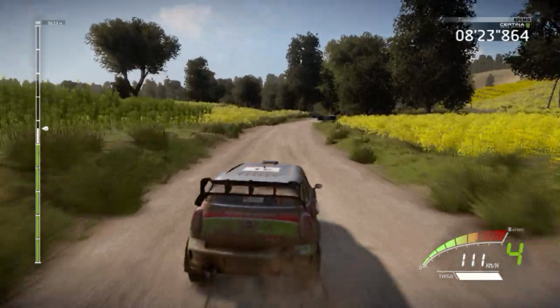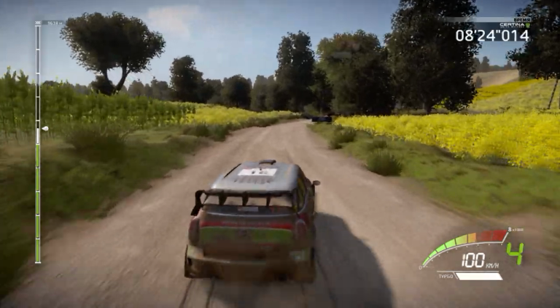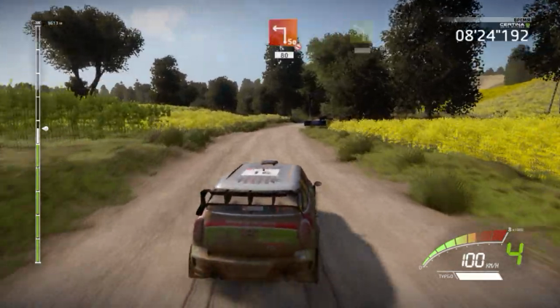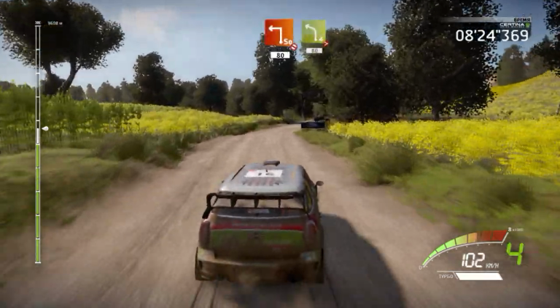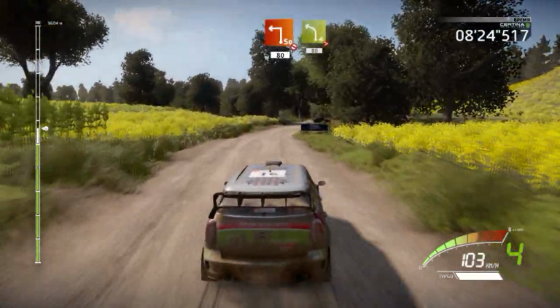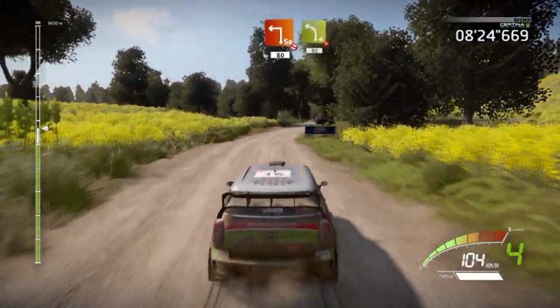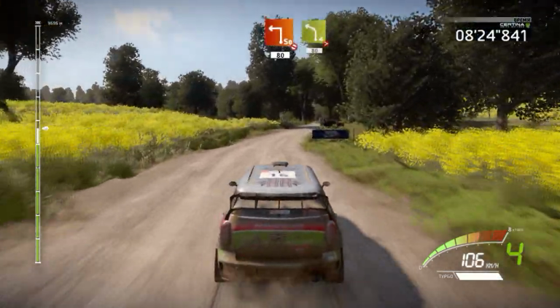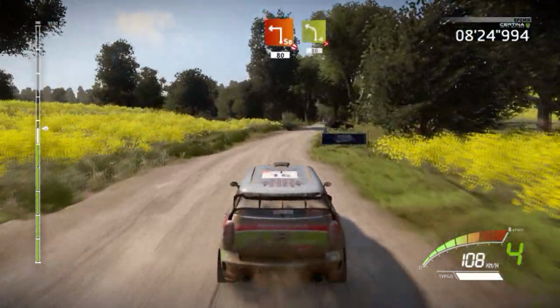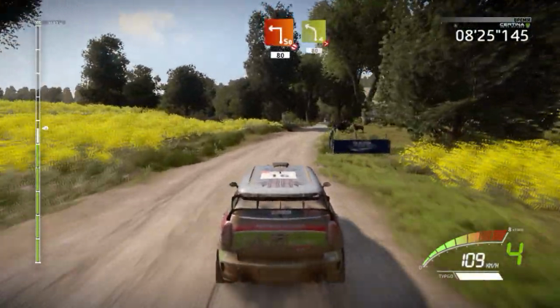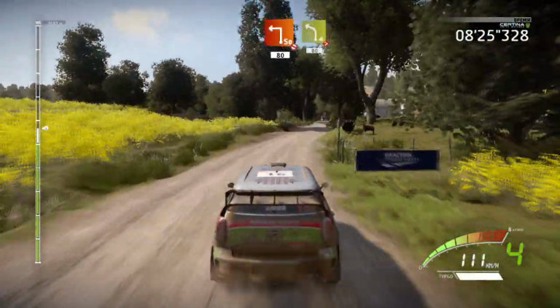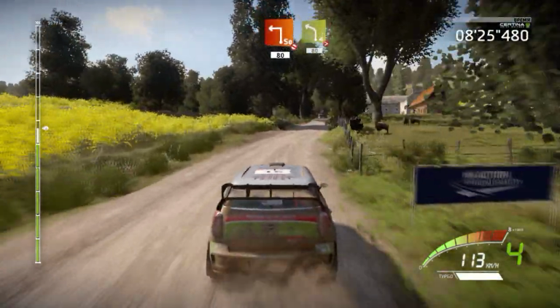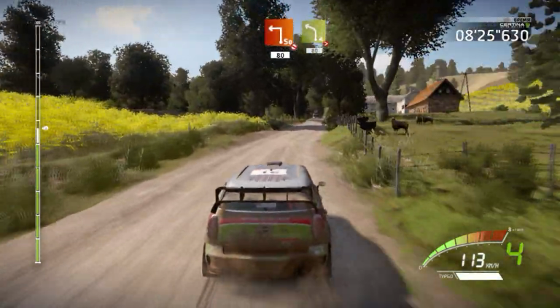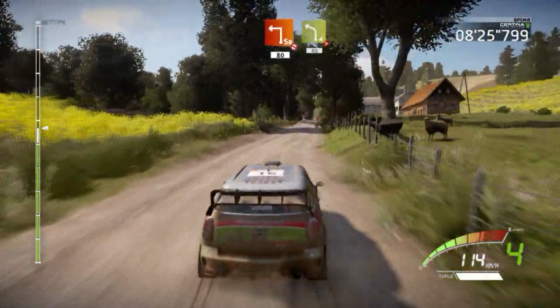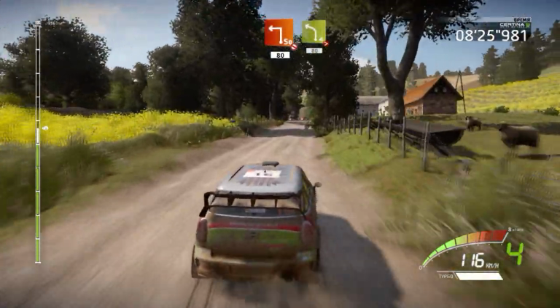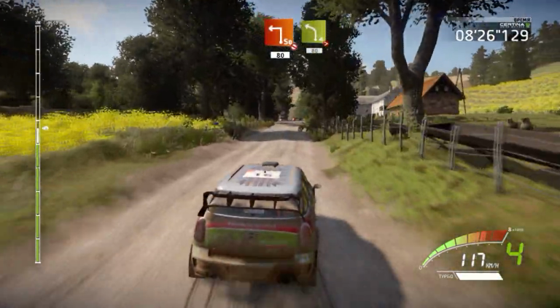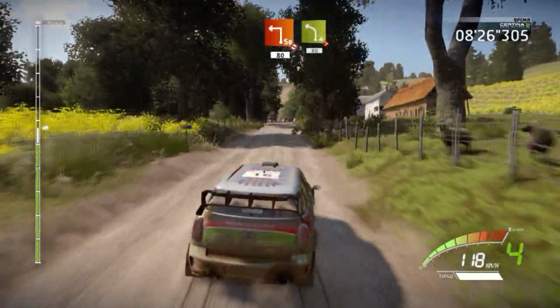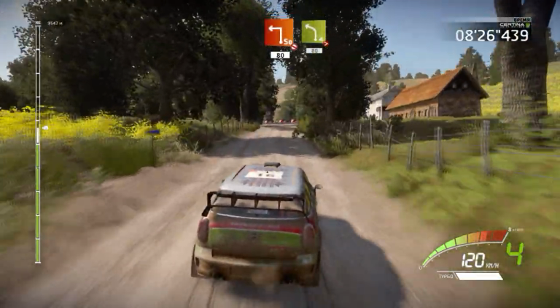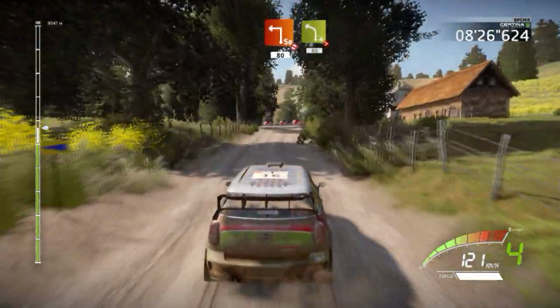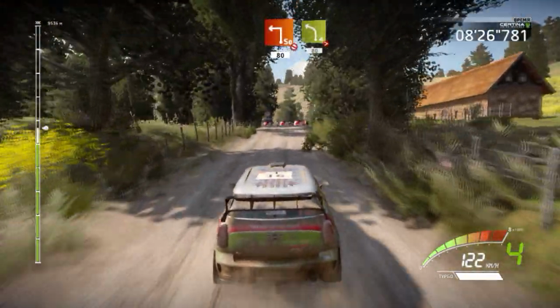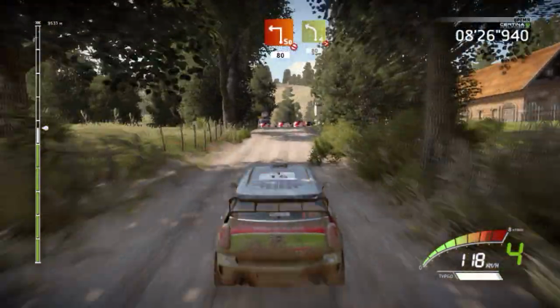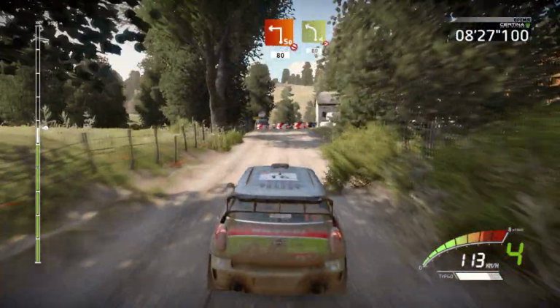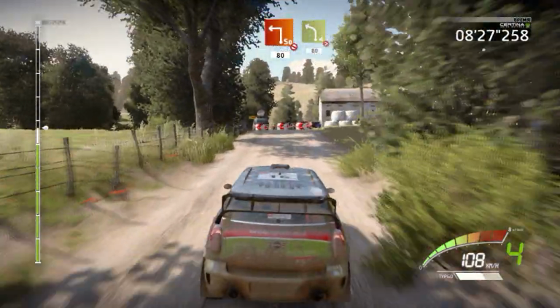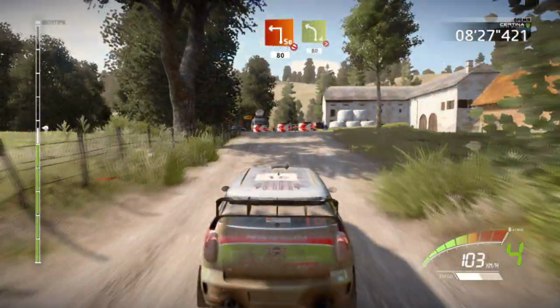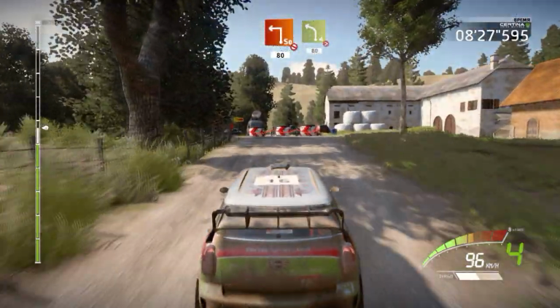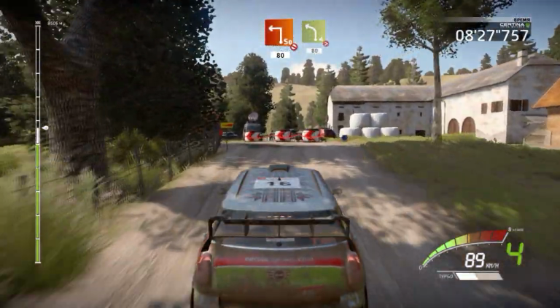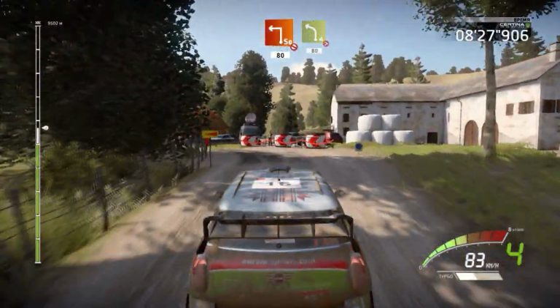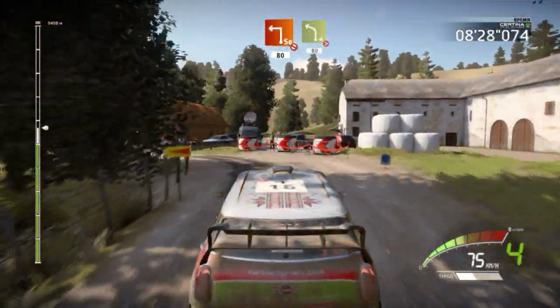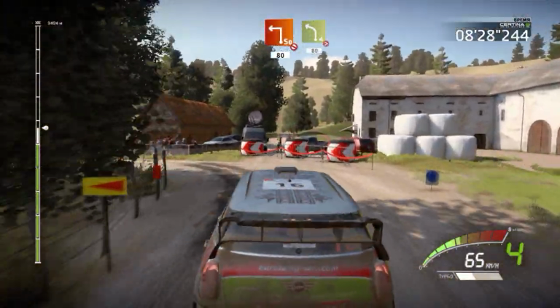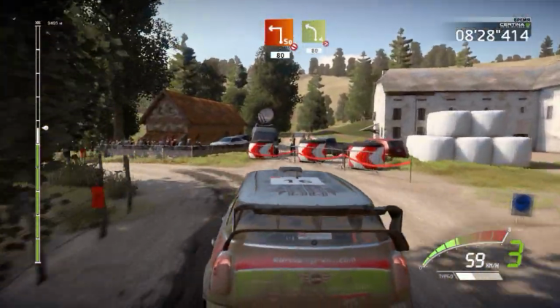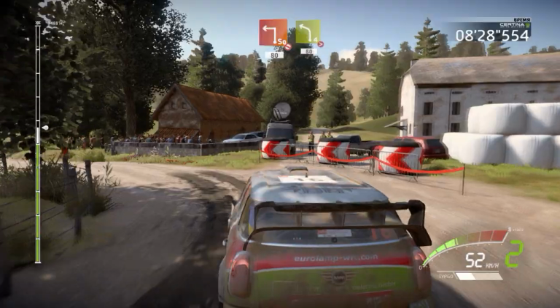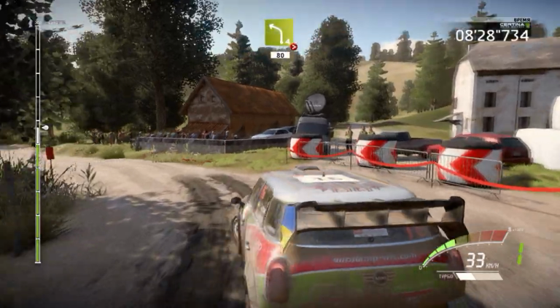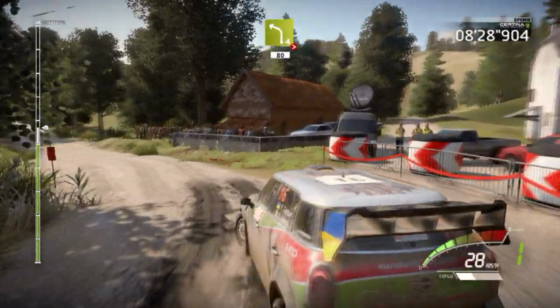Square left, don't cut, 80. Left 4, tightens, very long, 80.